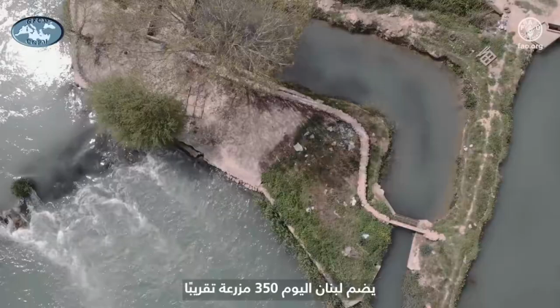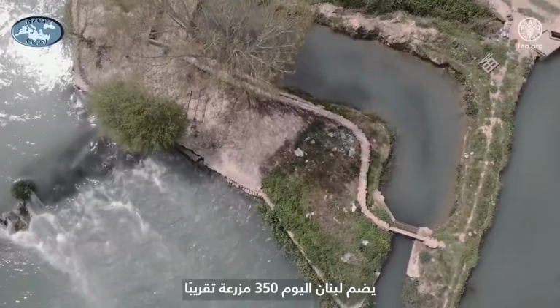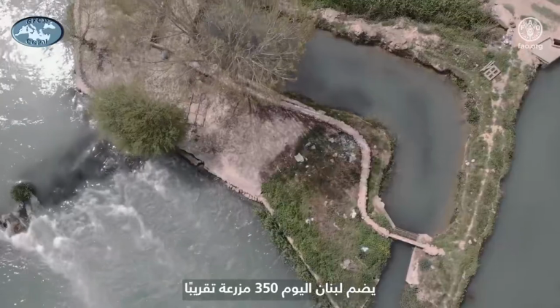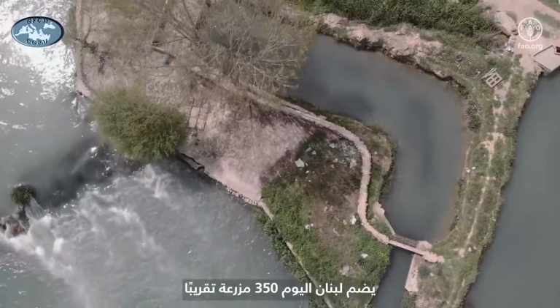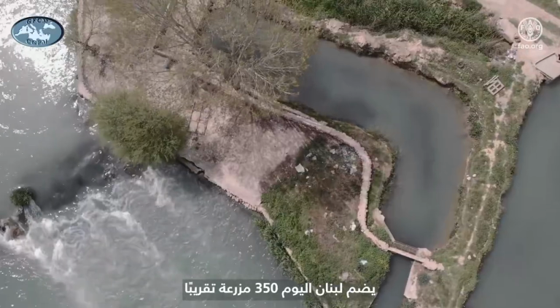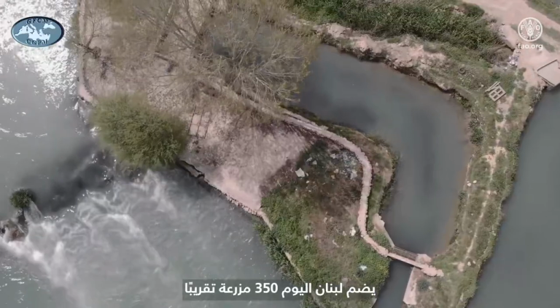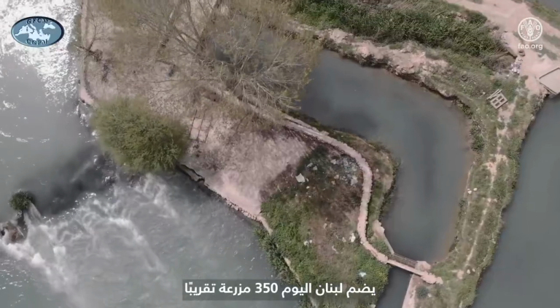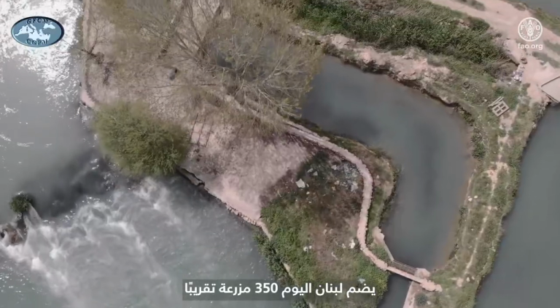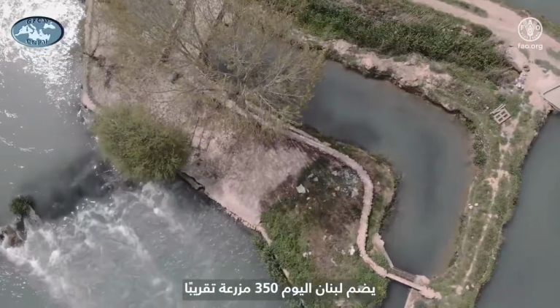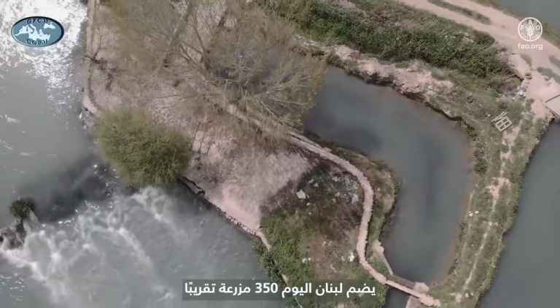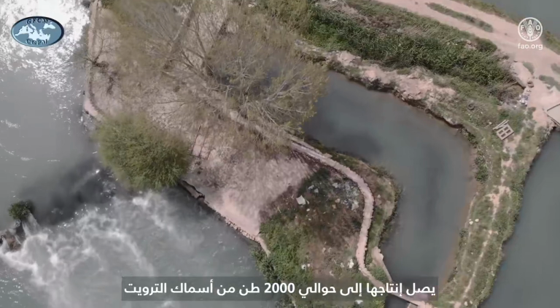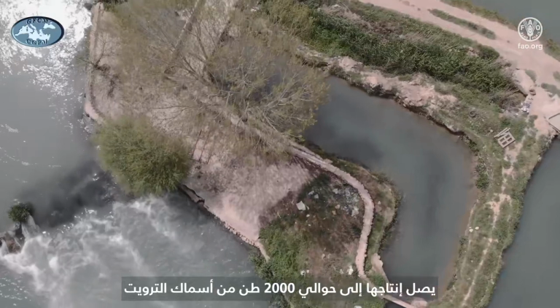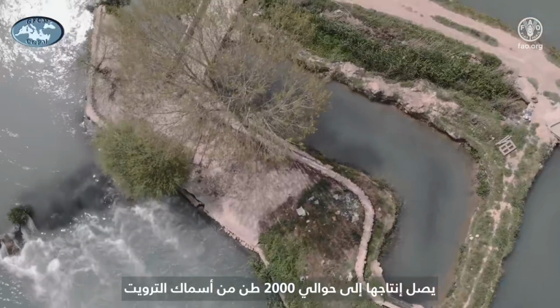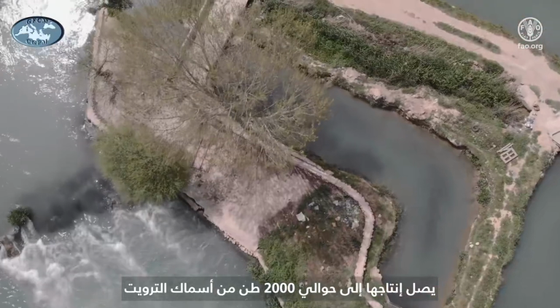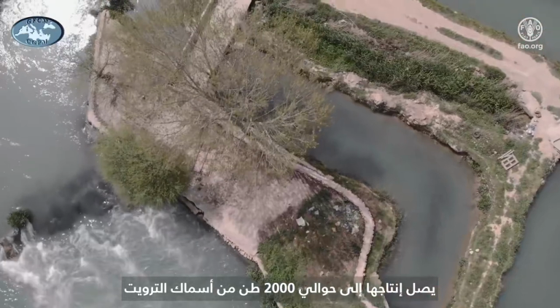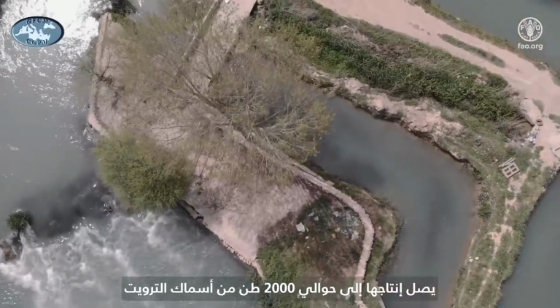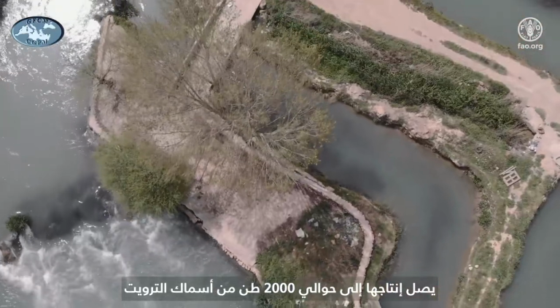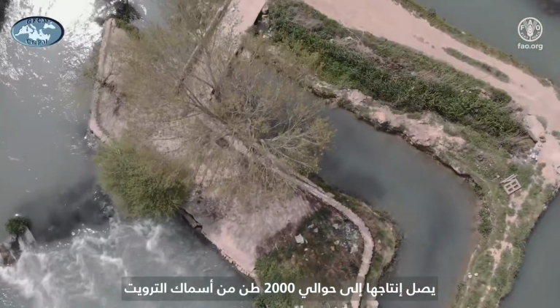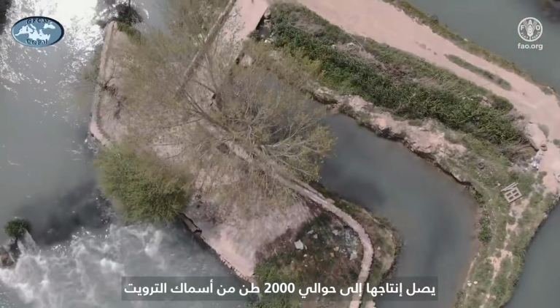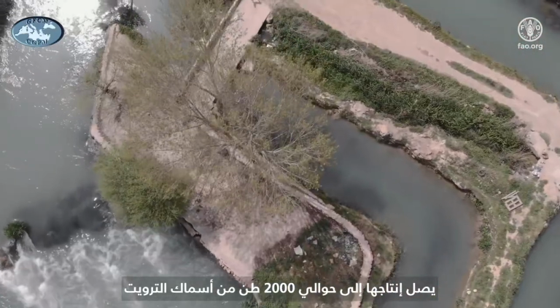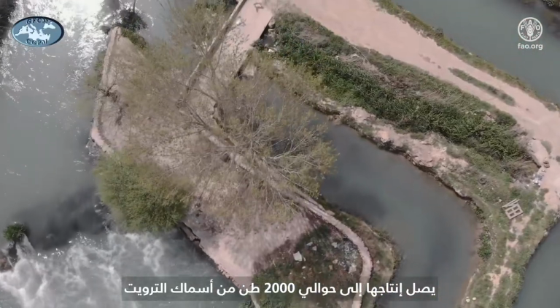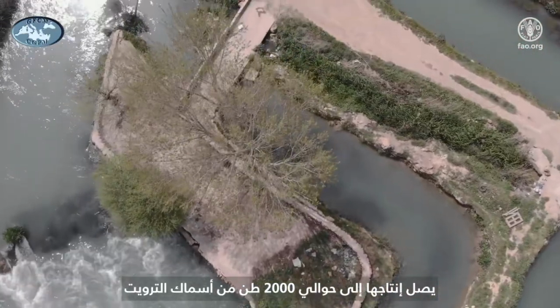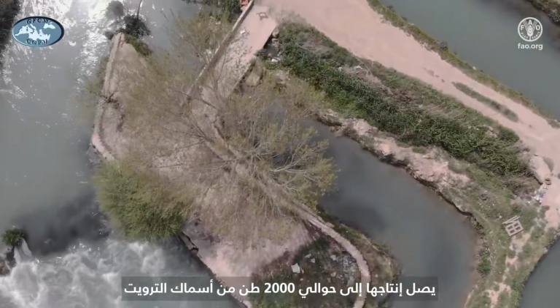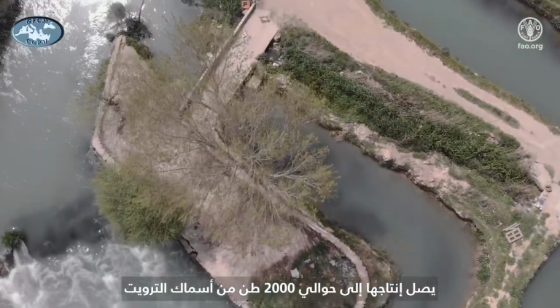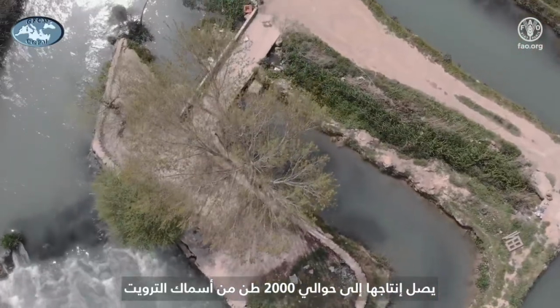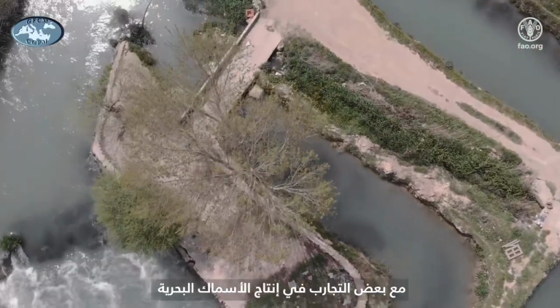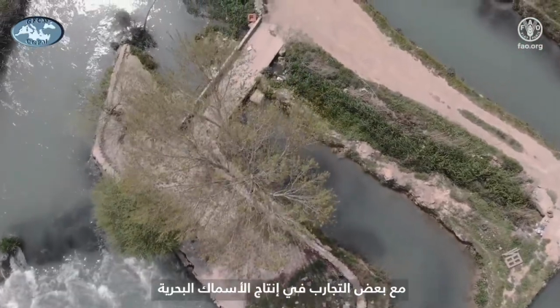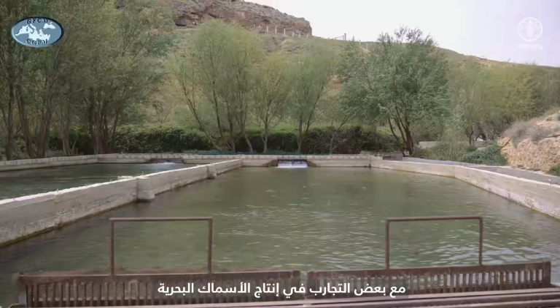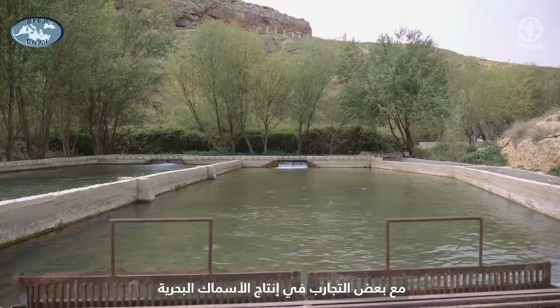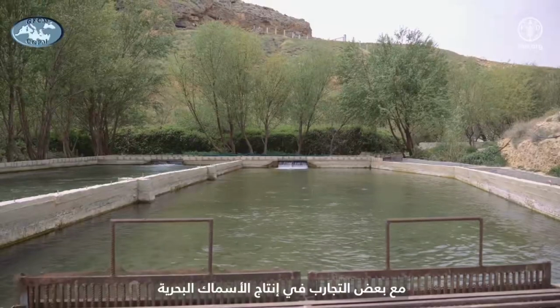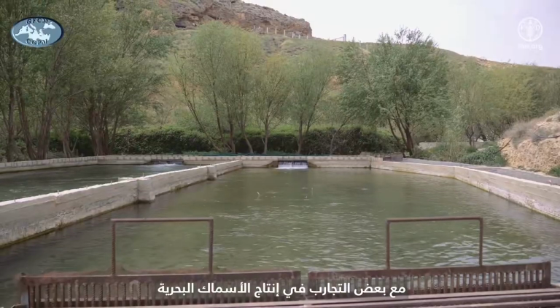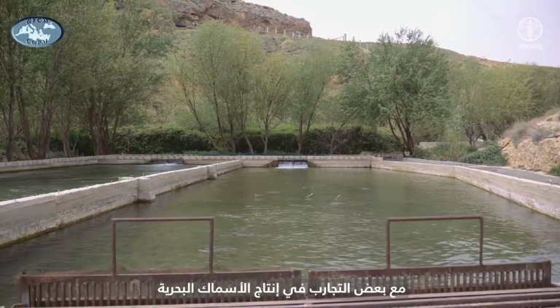In Lebanon, there are 350 tons of water — about 2000 tons of water — with some experiments conducted in the water.